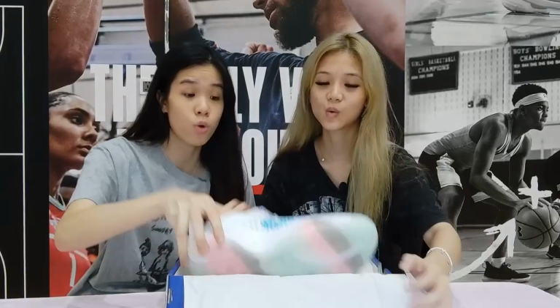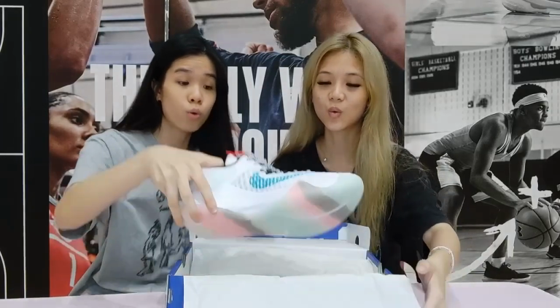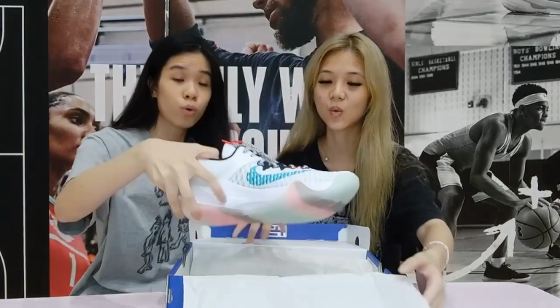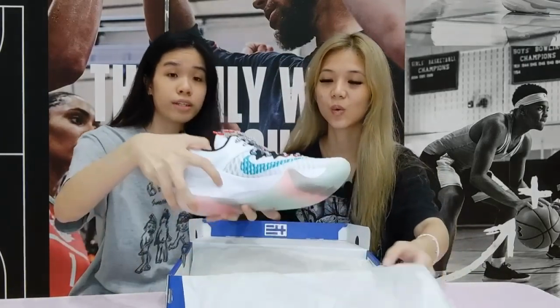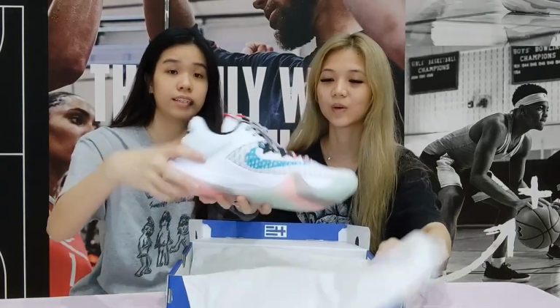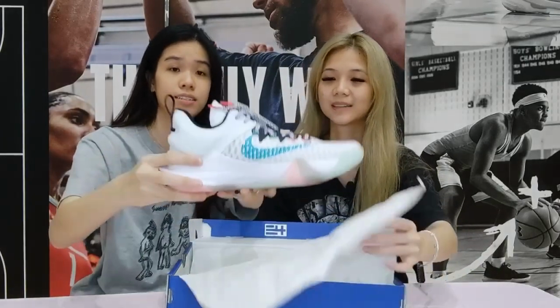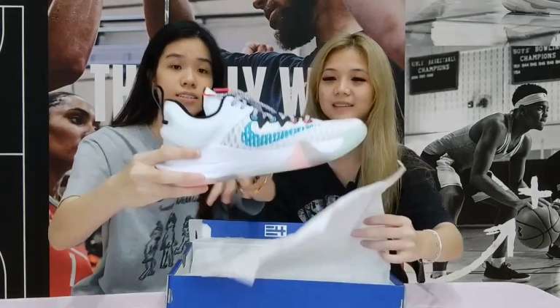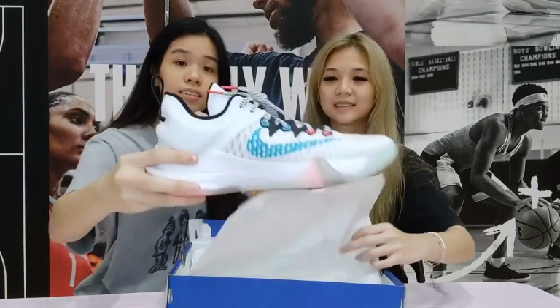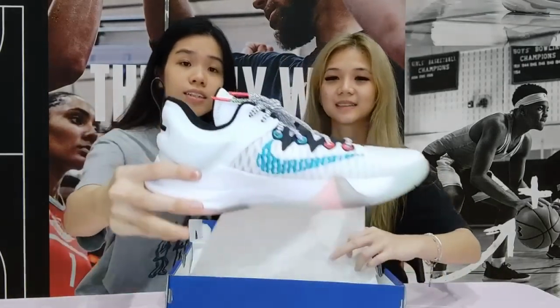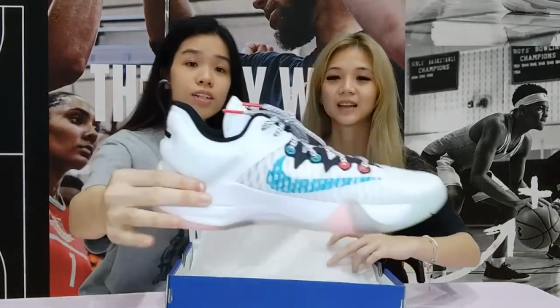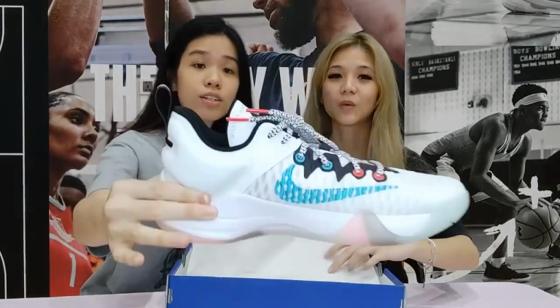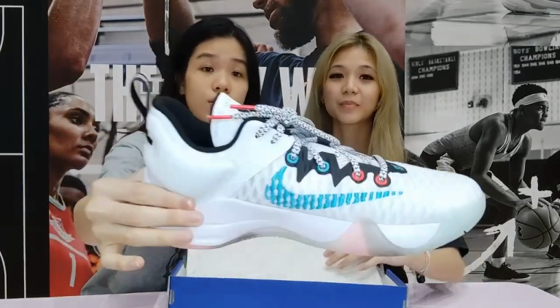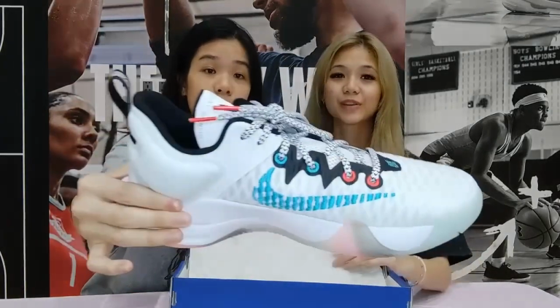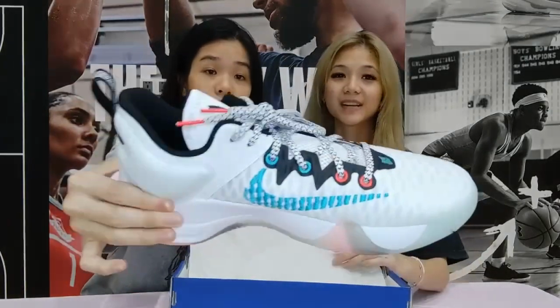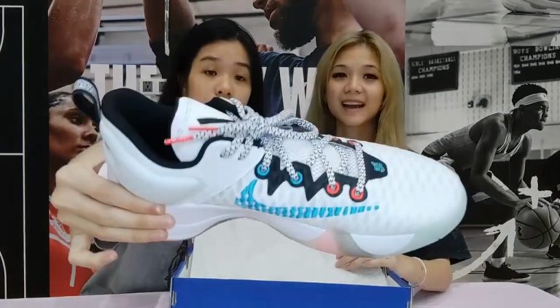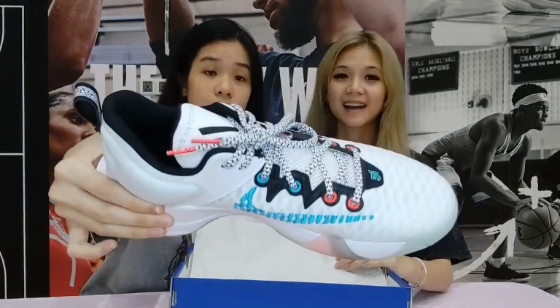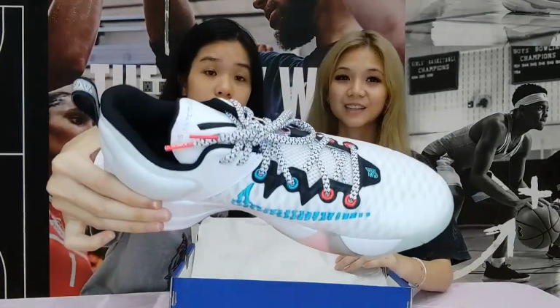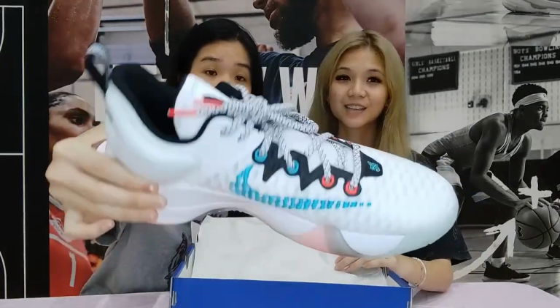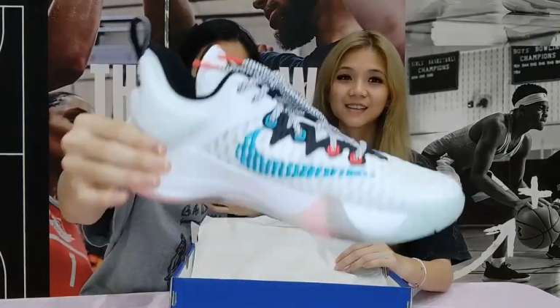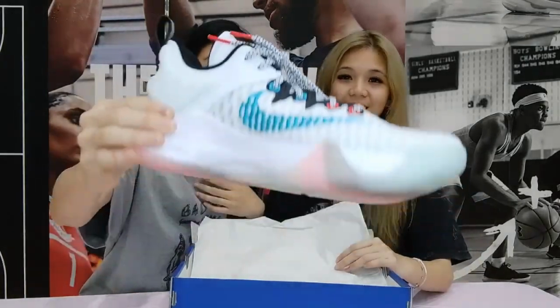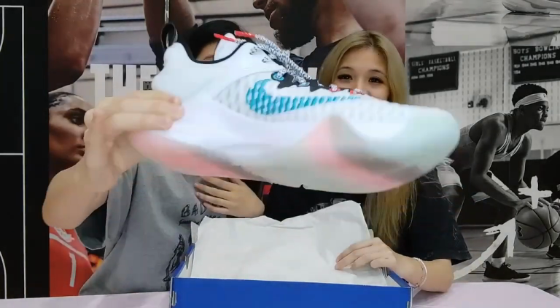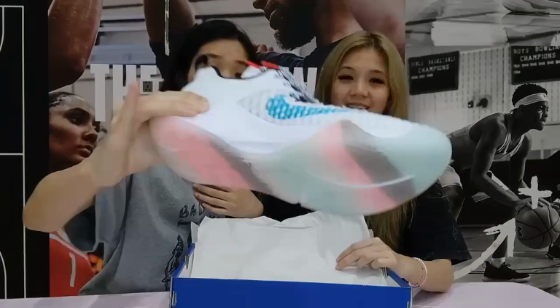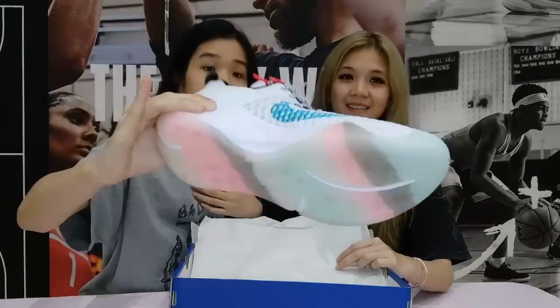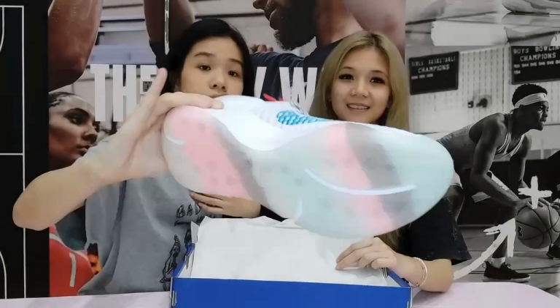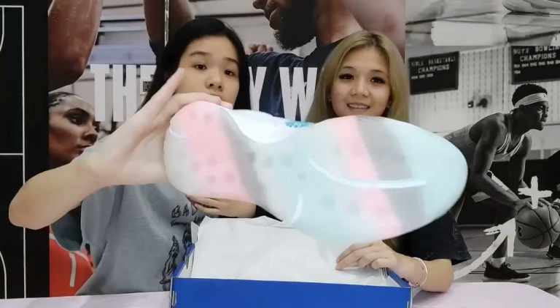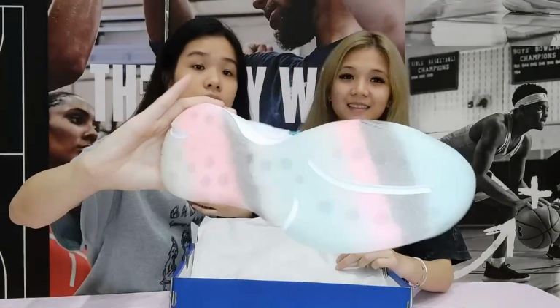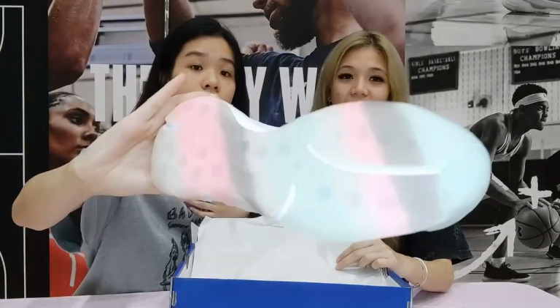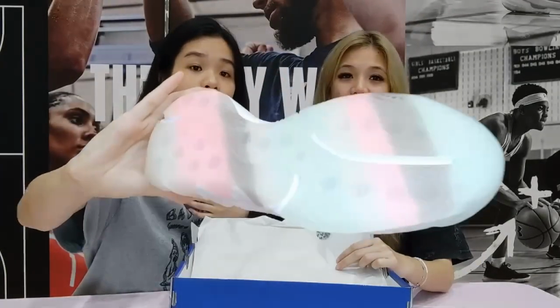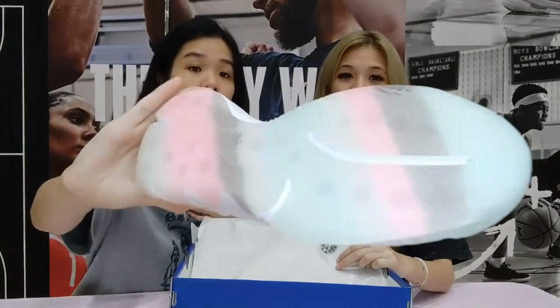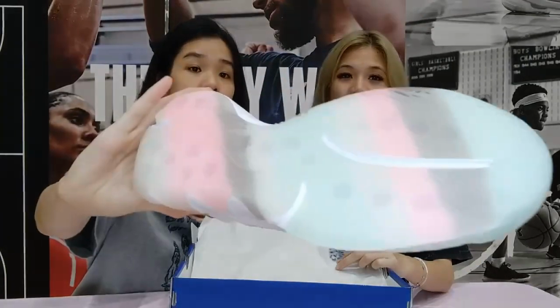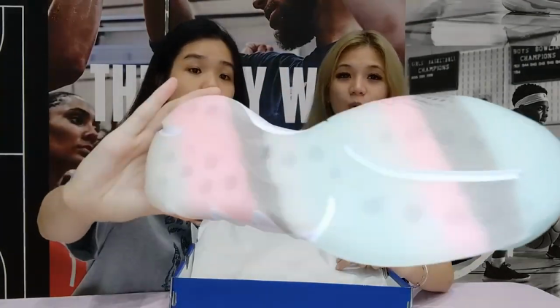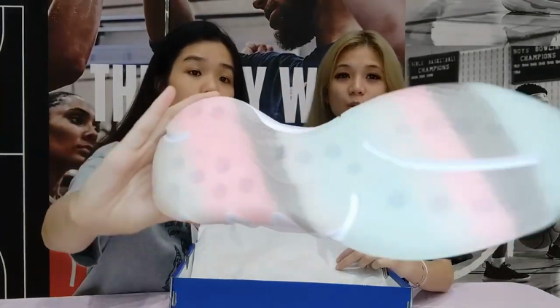Look at this! What a pretty colour! Very unique! Look at the soles!